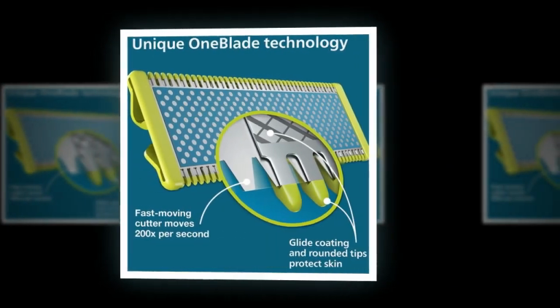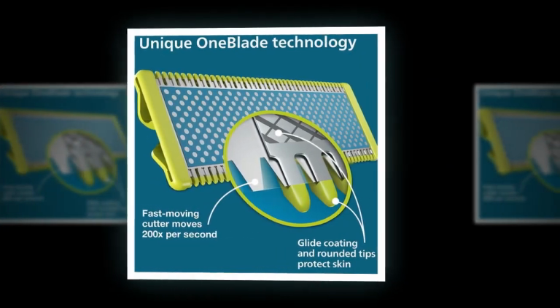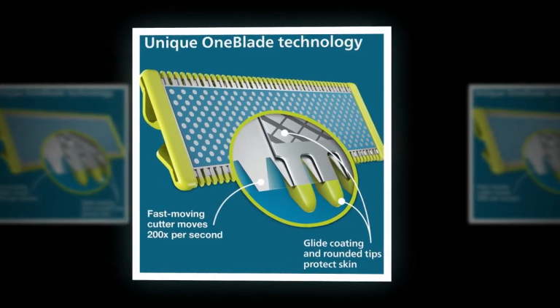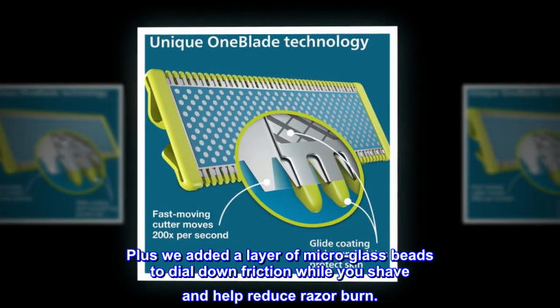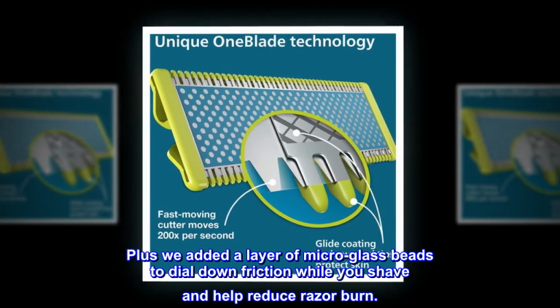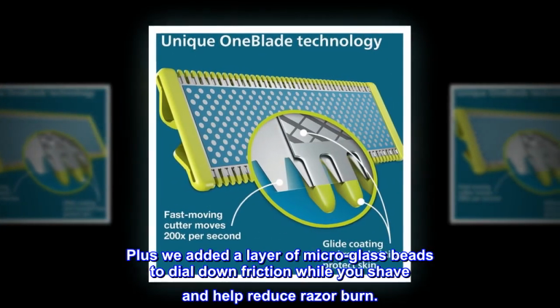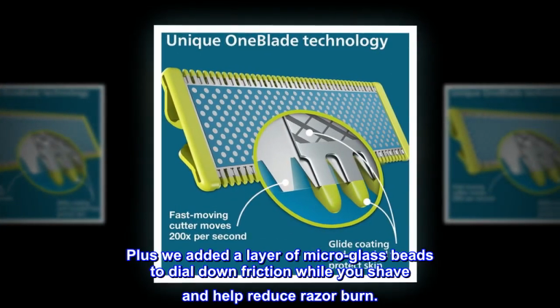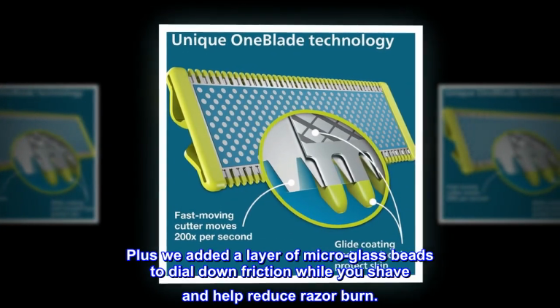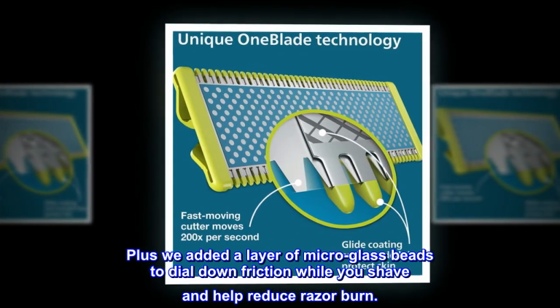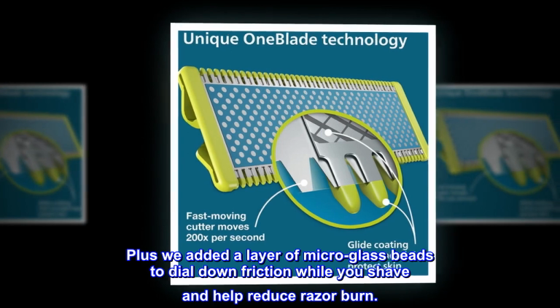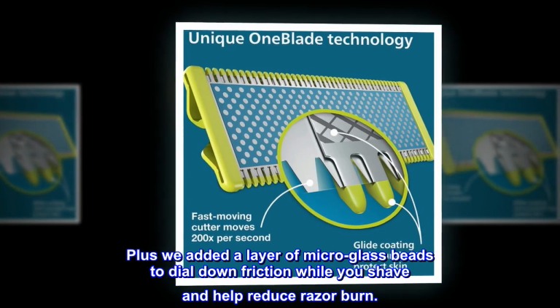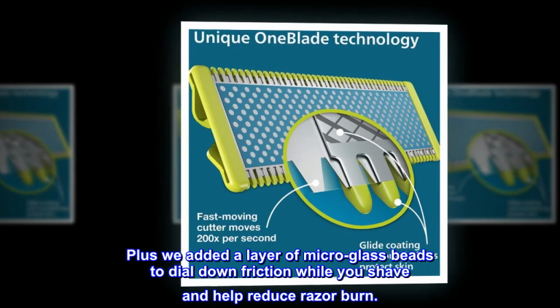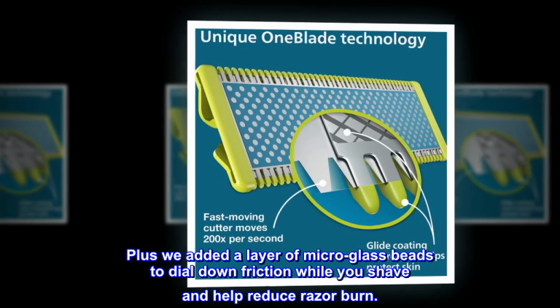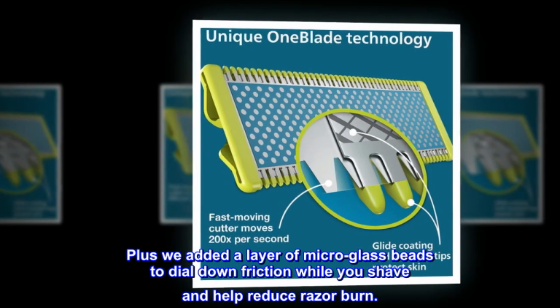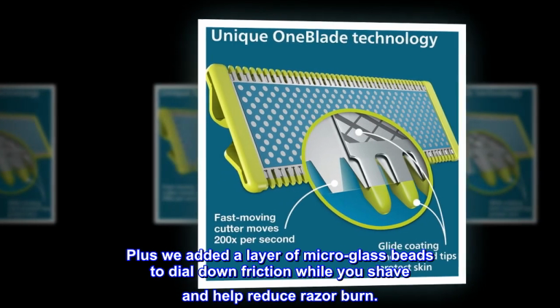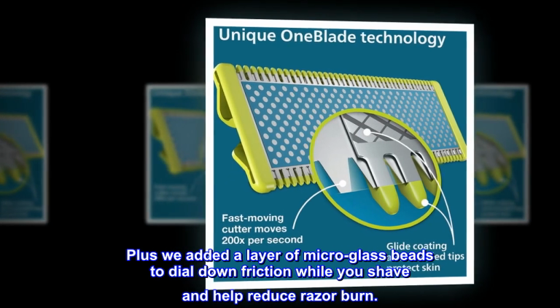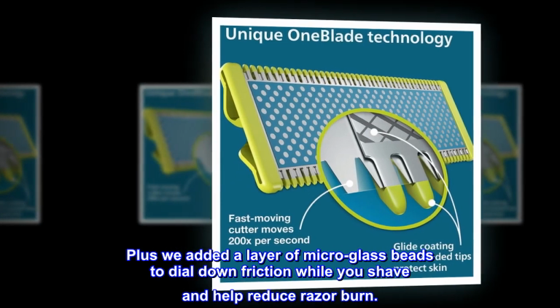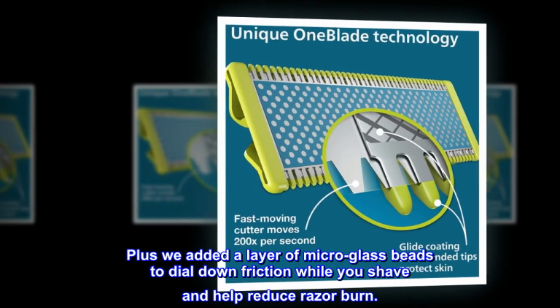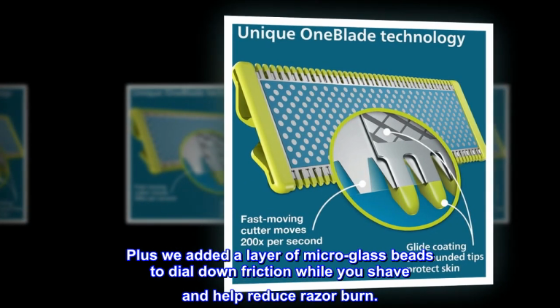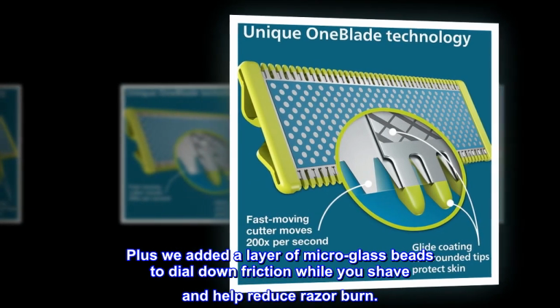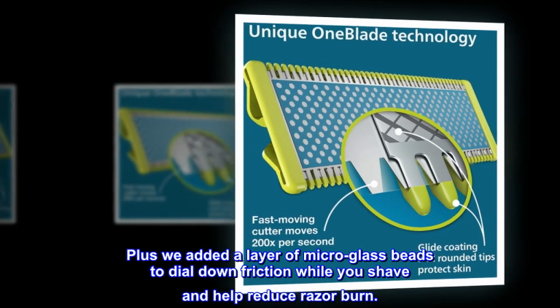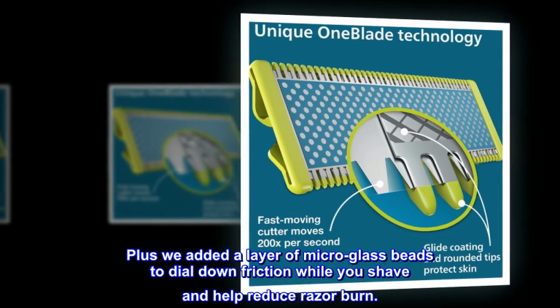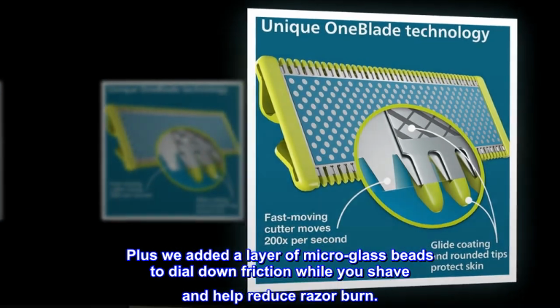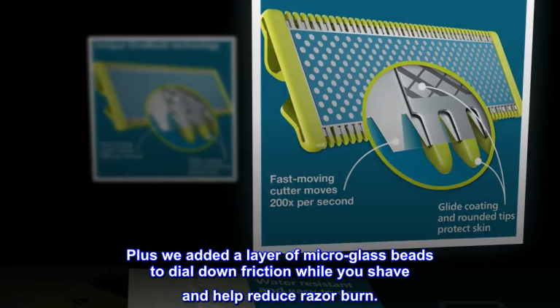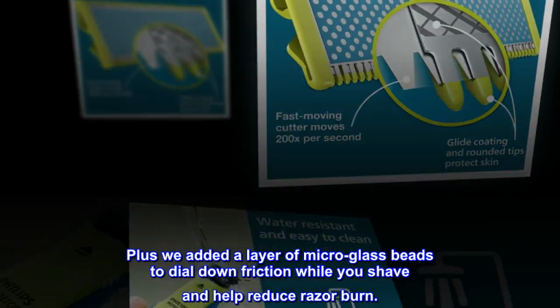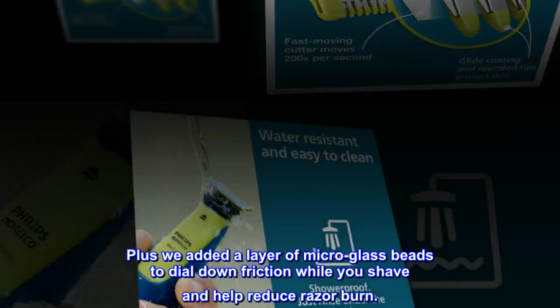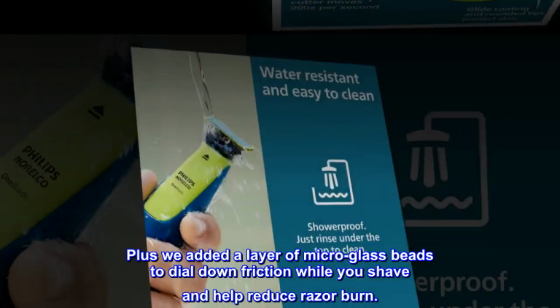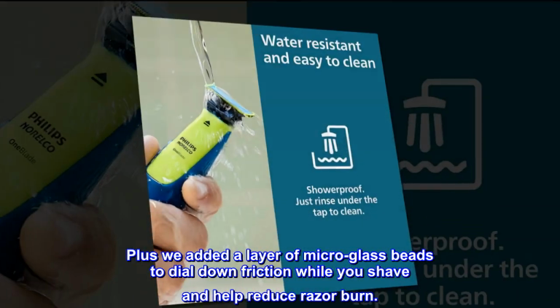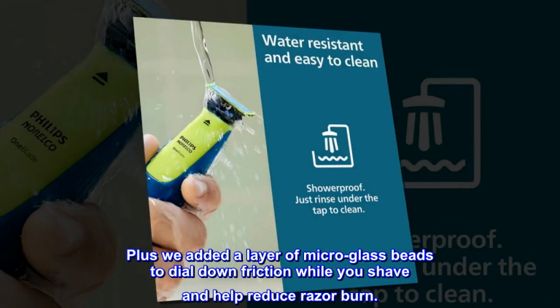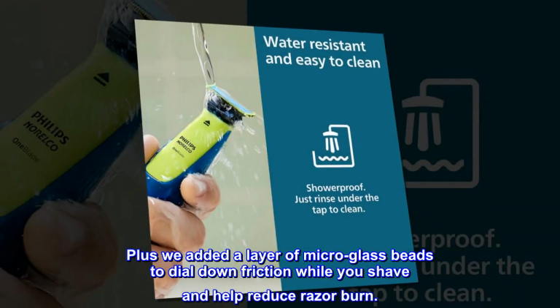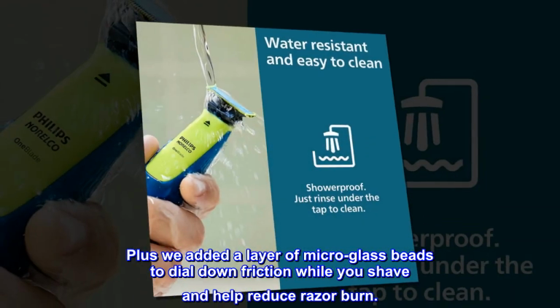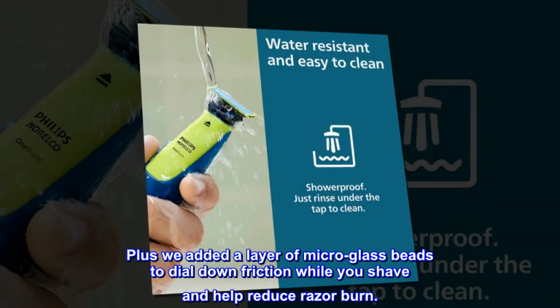Plus, a layer of micro glass beads was added to dial down friction while you shave and help reduce razor burn.